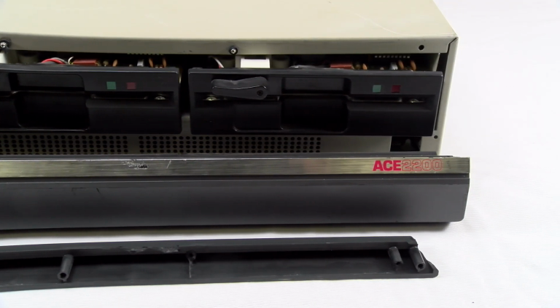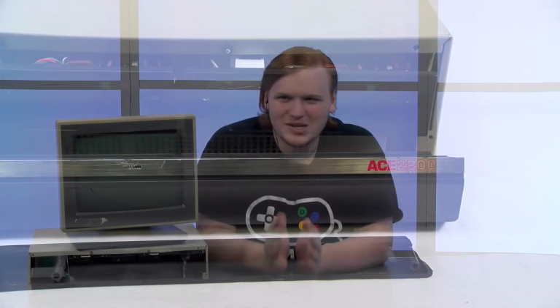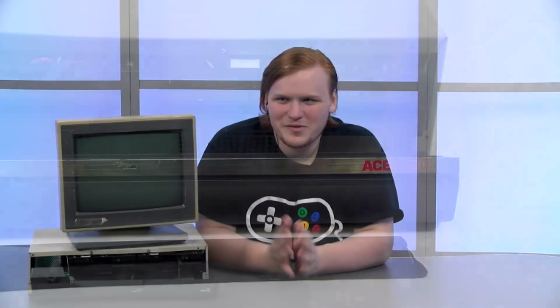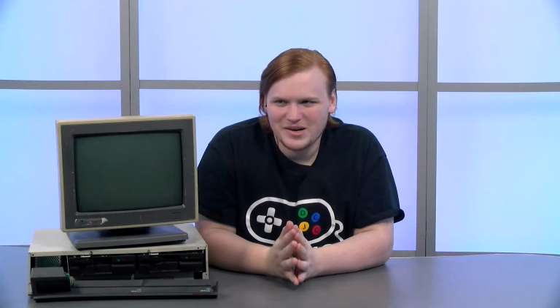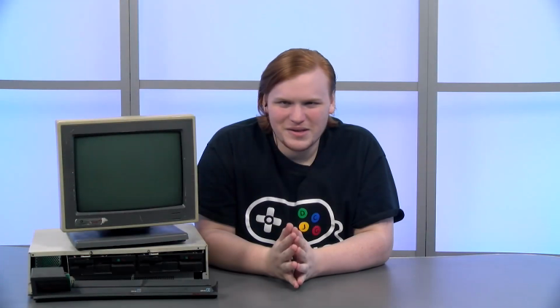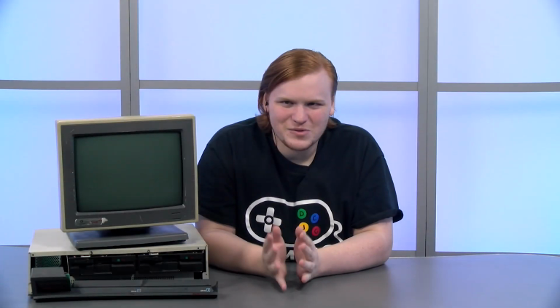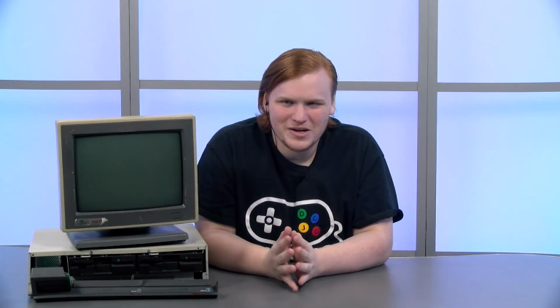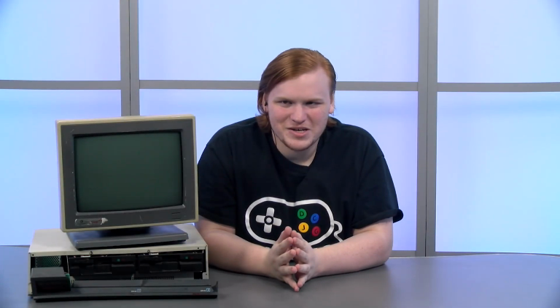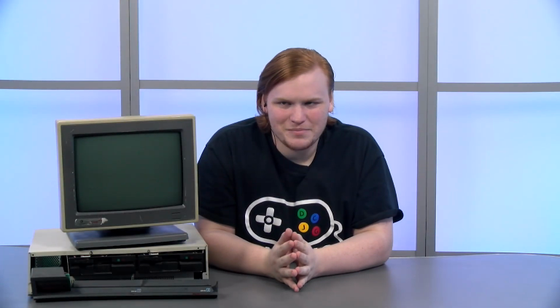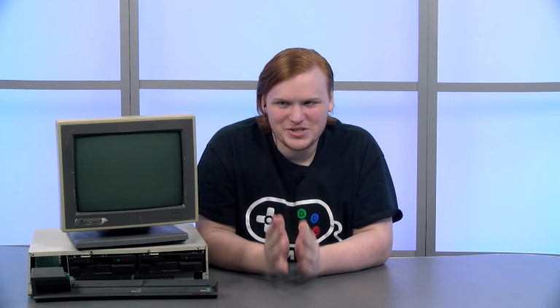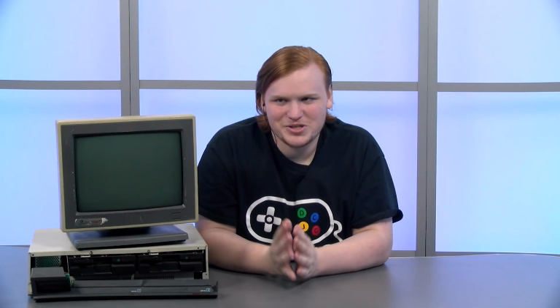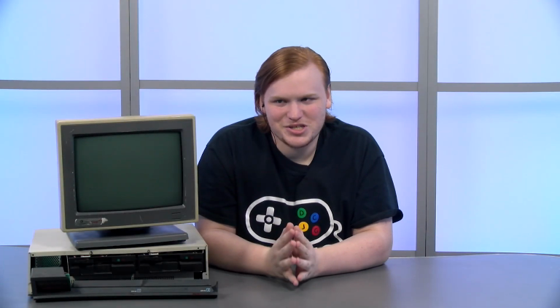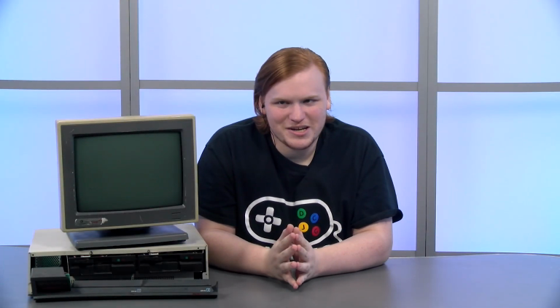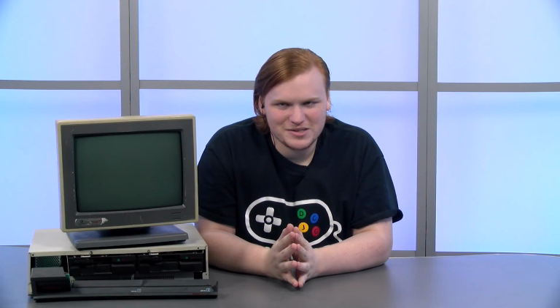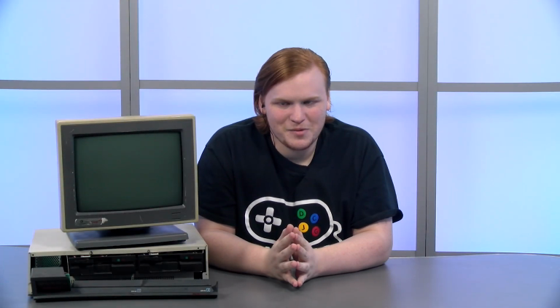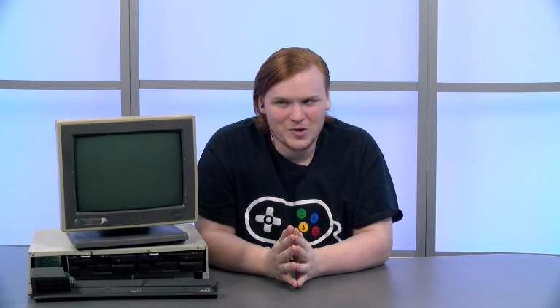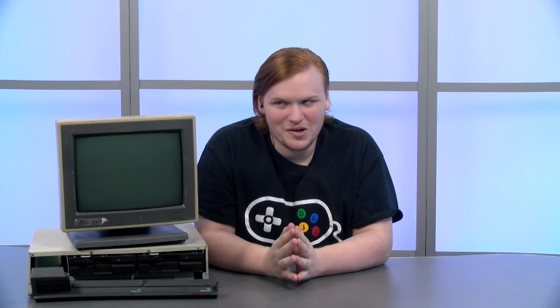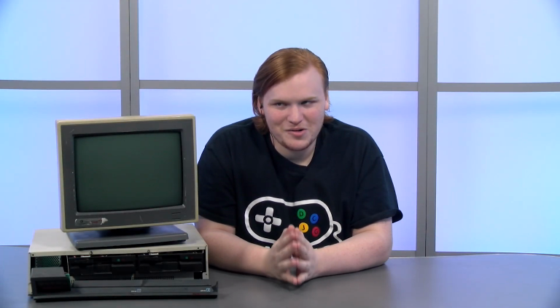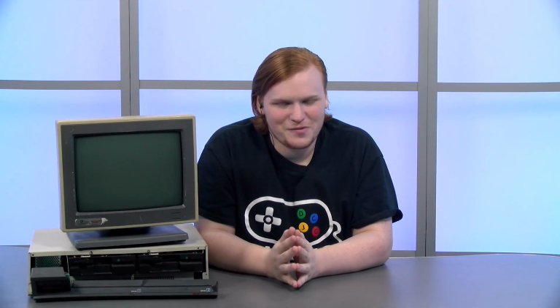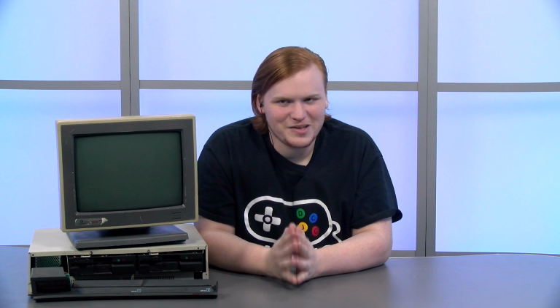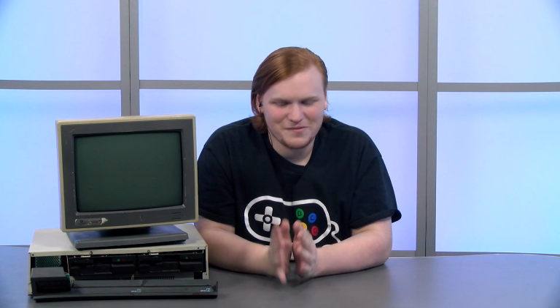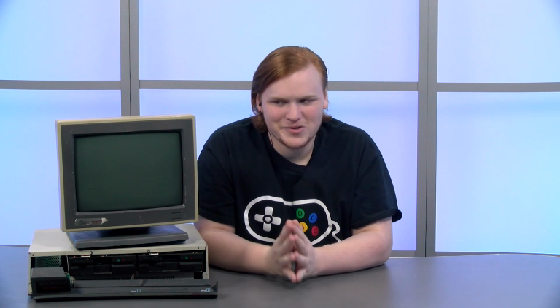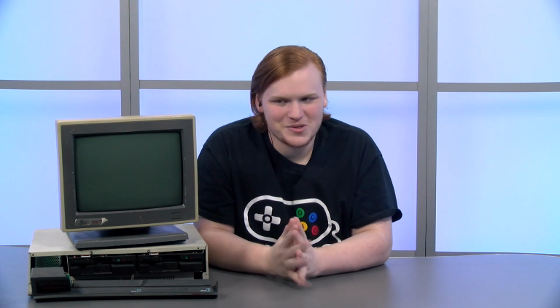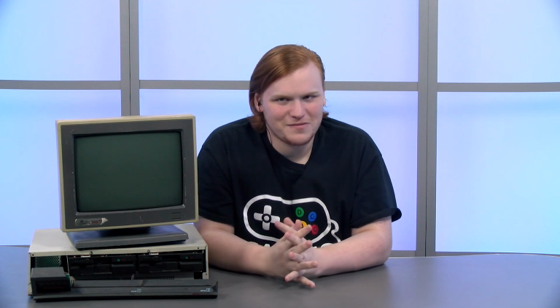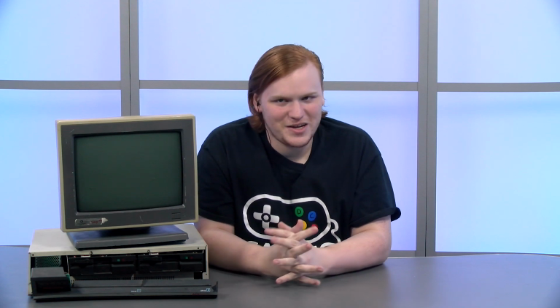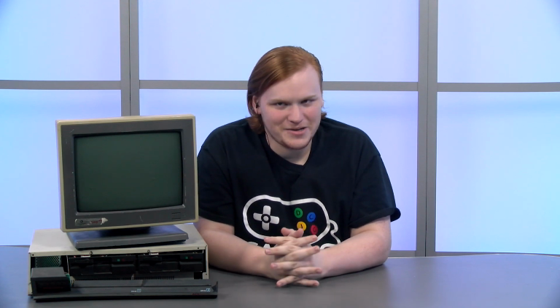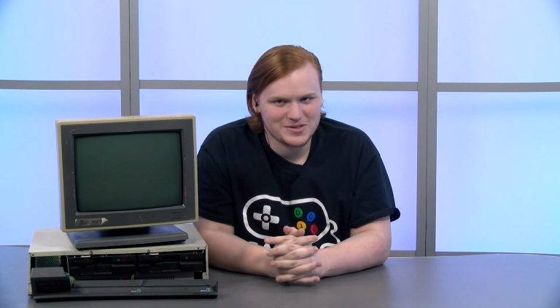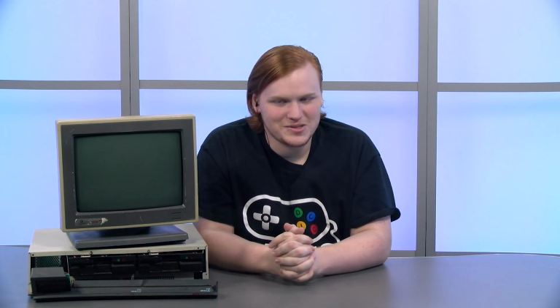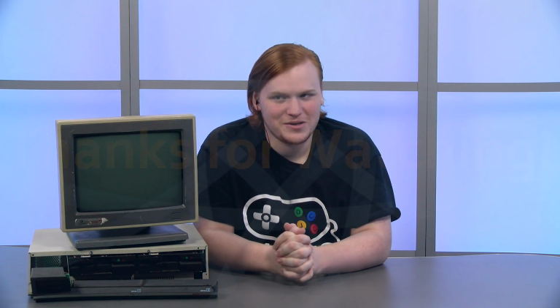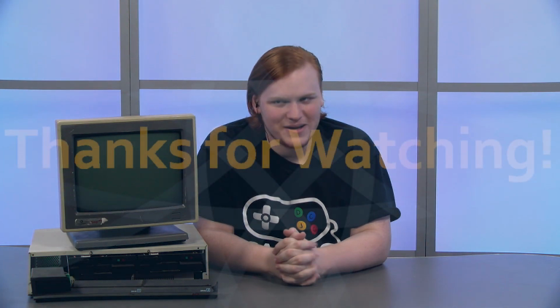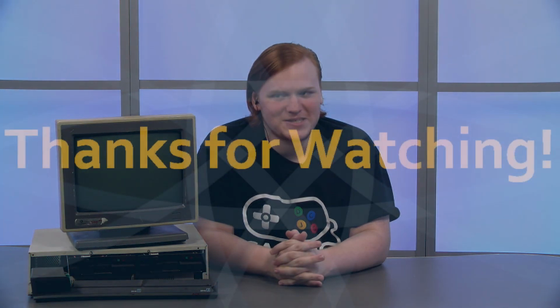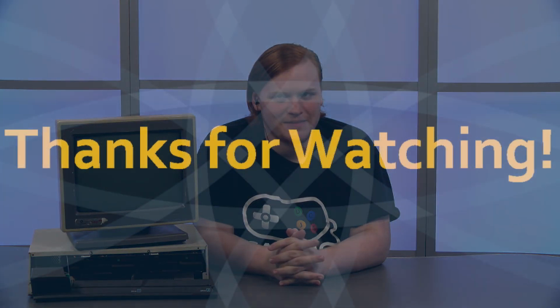That's all for now, thanks for watching, and be sure to check out some of our other Franklin First Look videos. I'll see you next time.